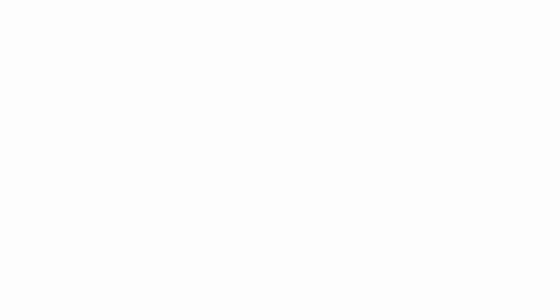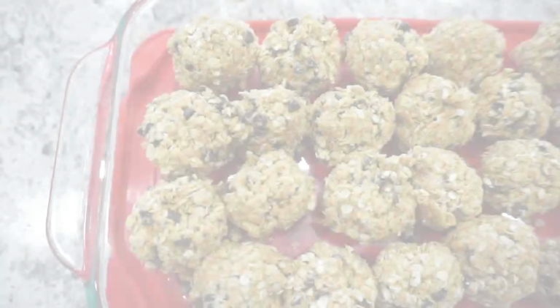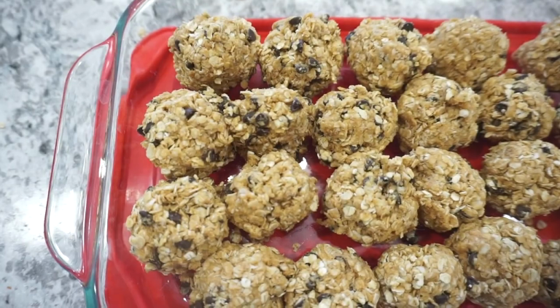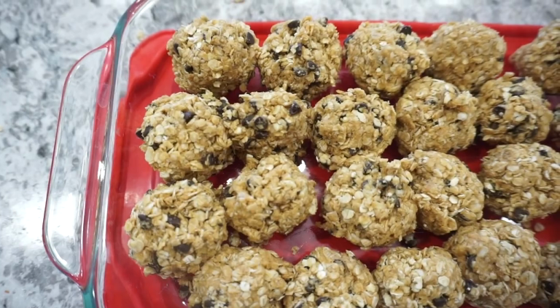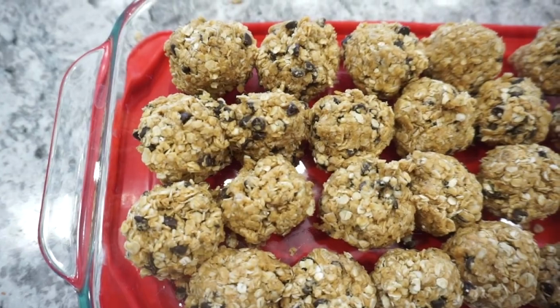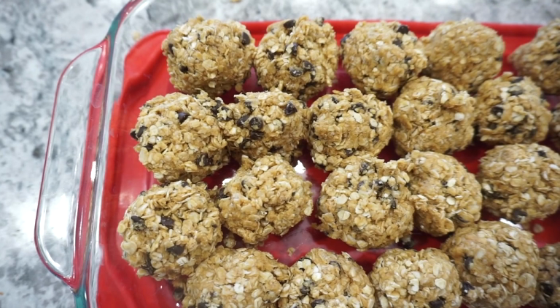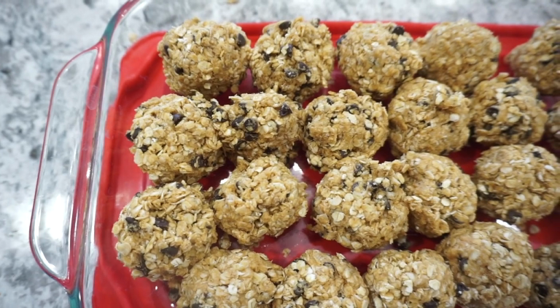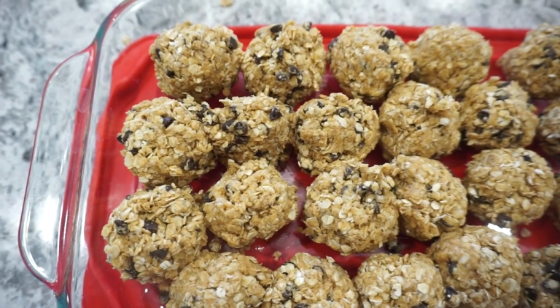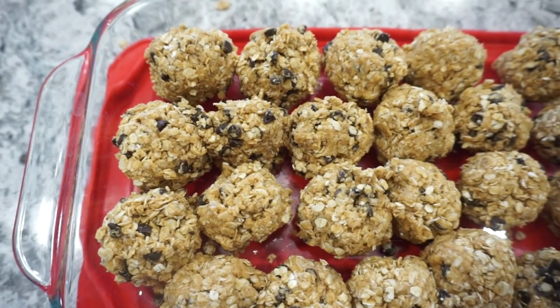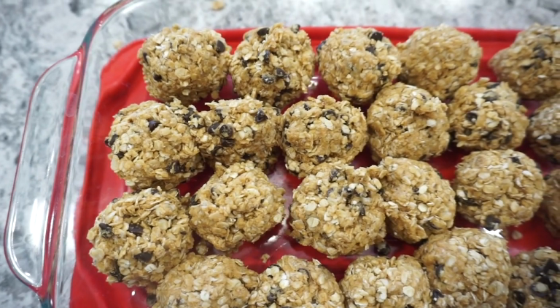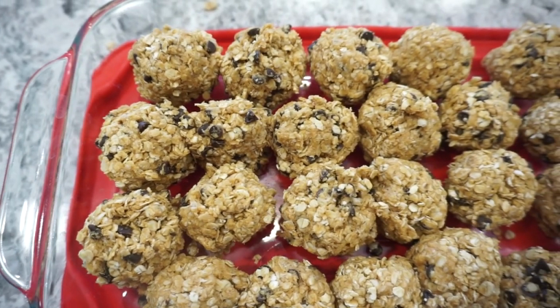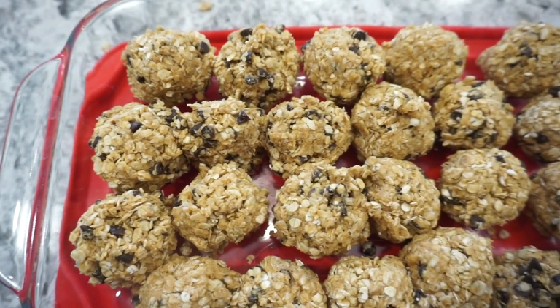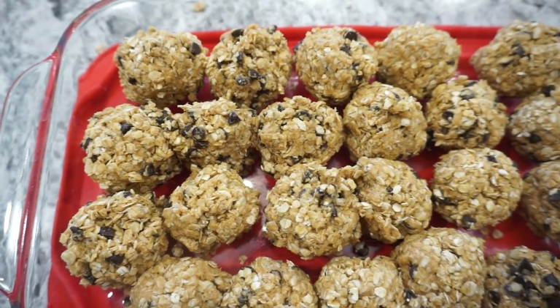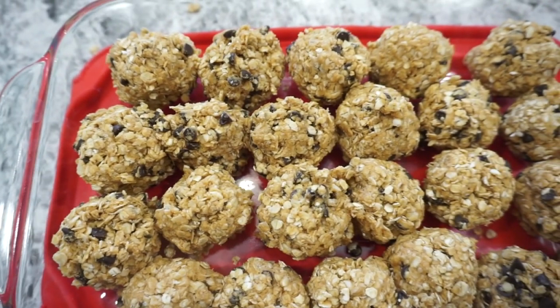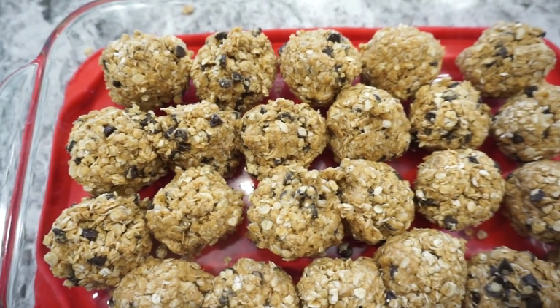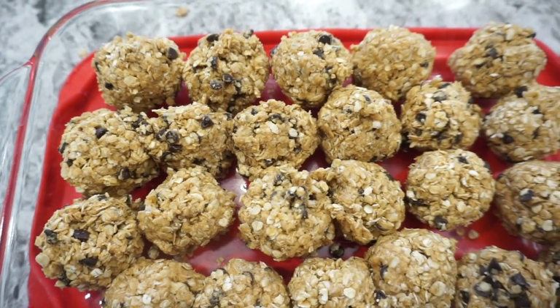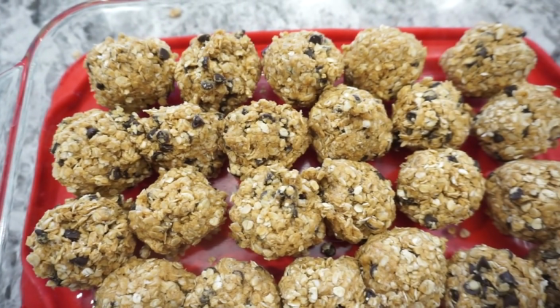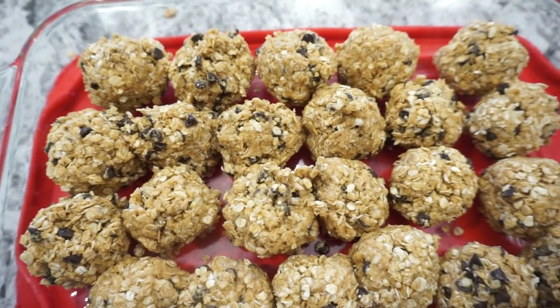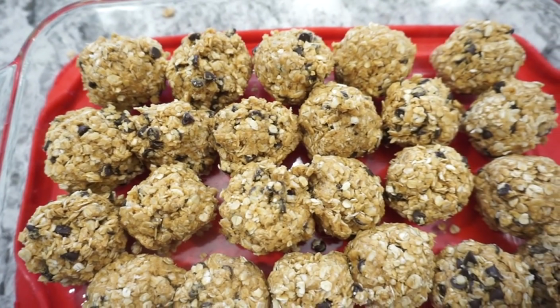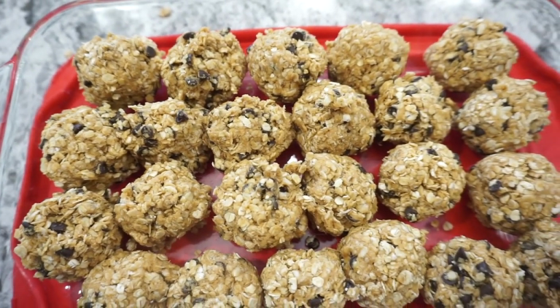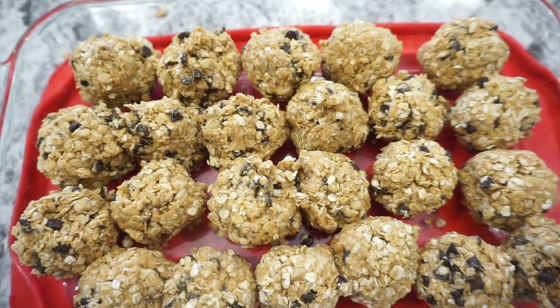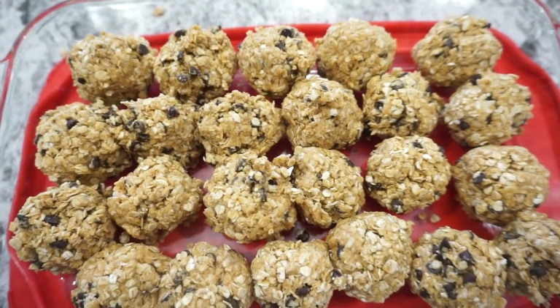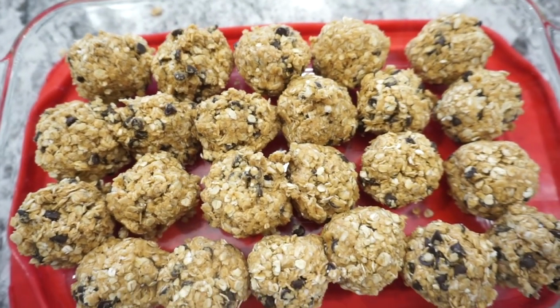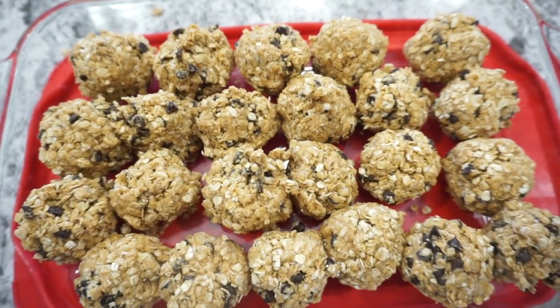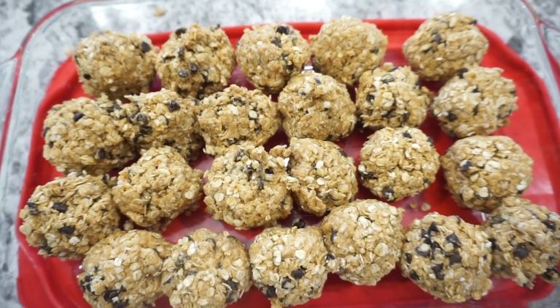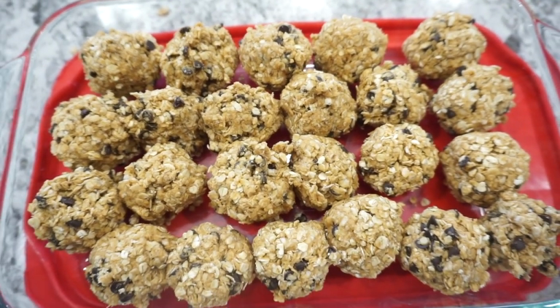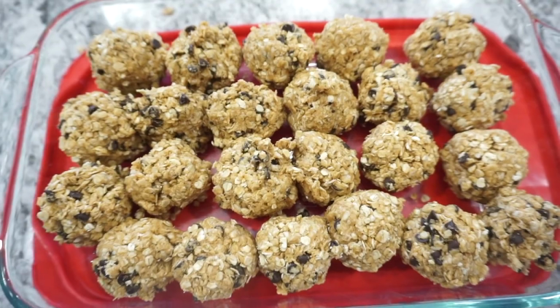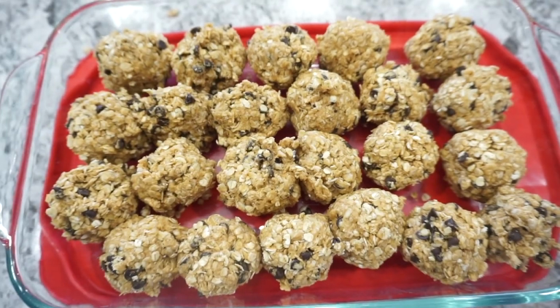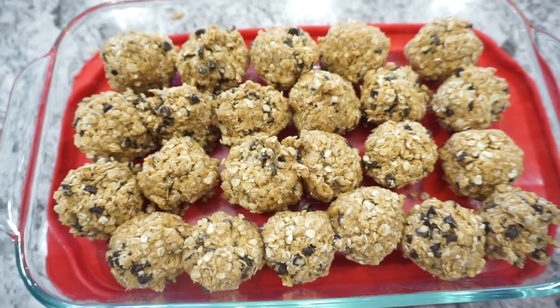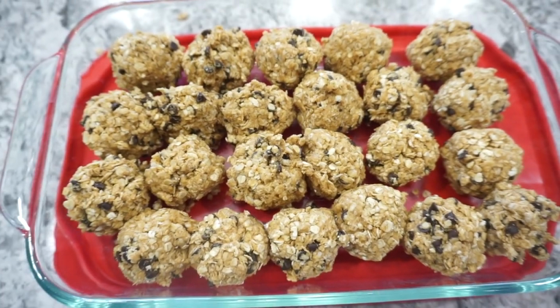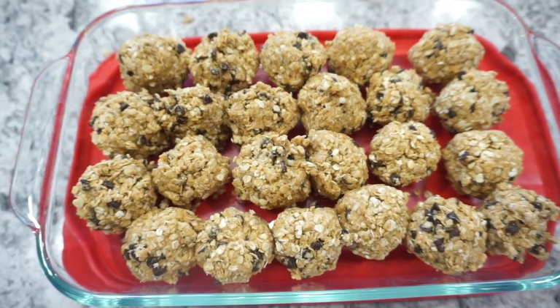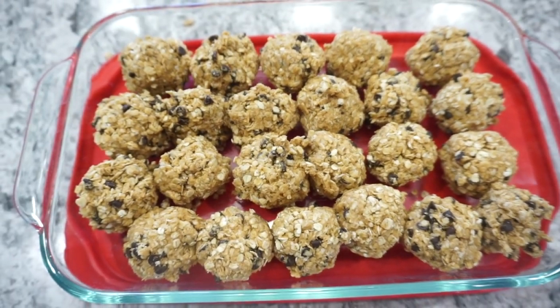So this is what they end up looking like — super delicious. You can just store these in your fridge for whenever you need a little snack.